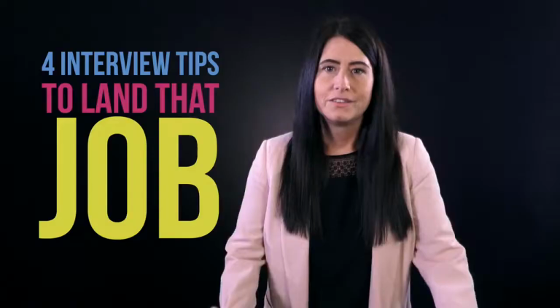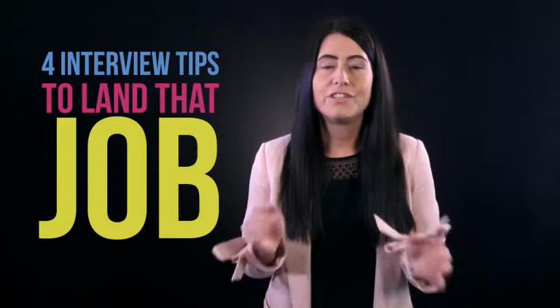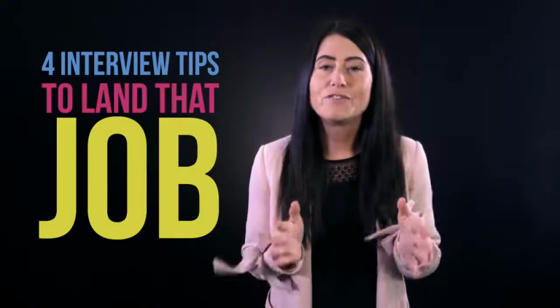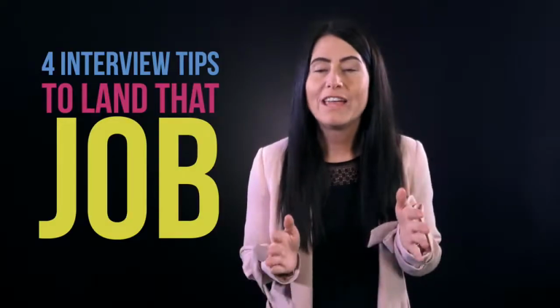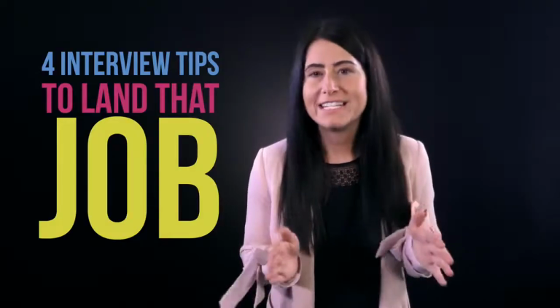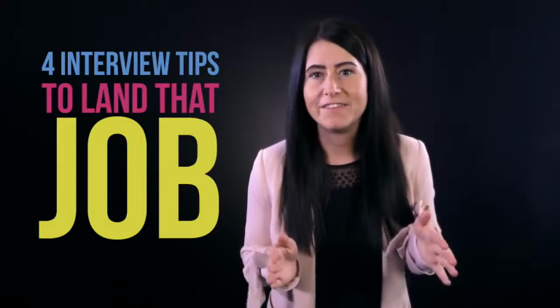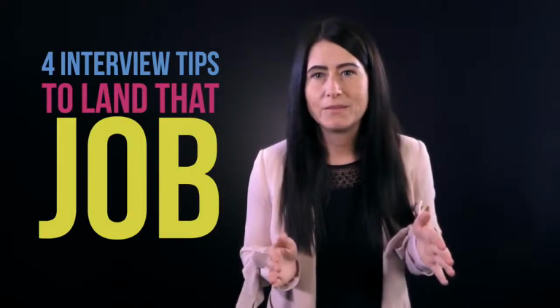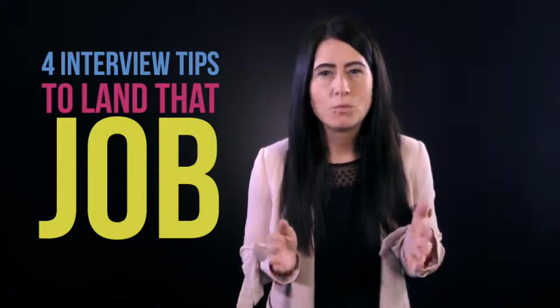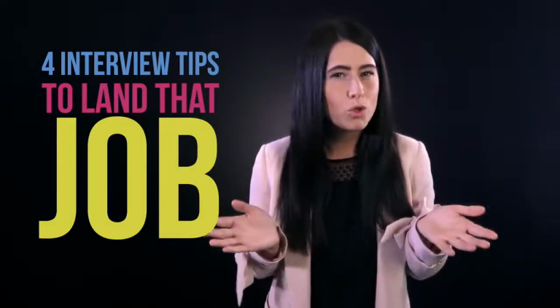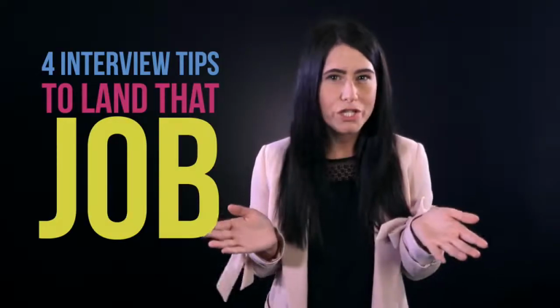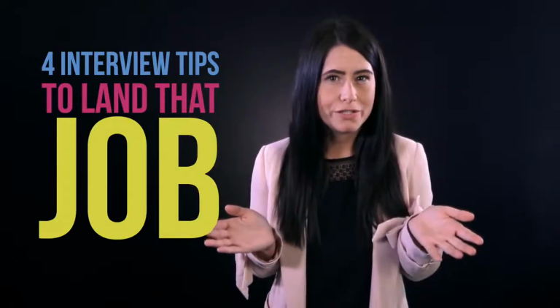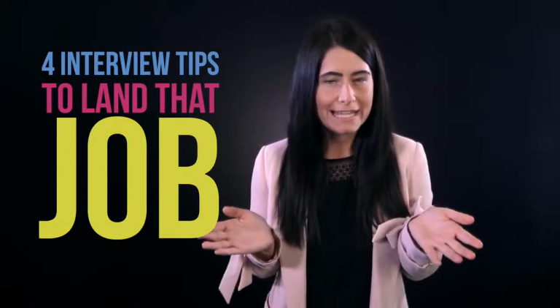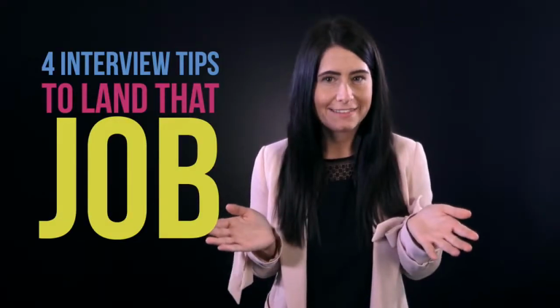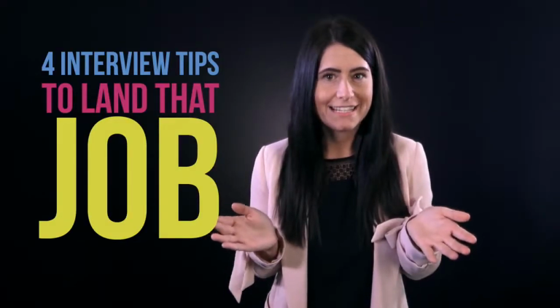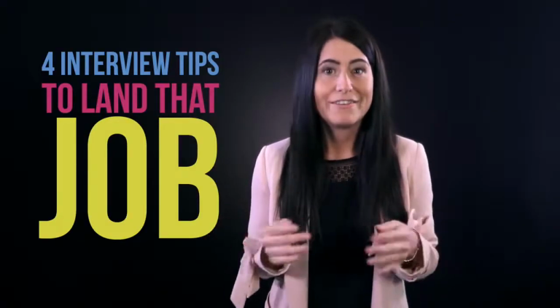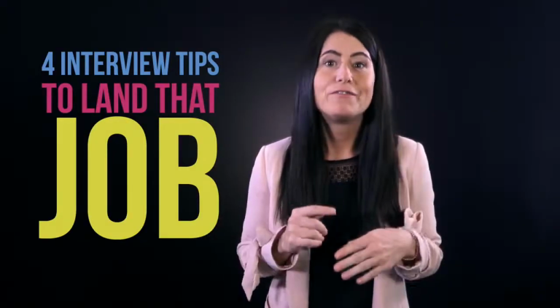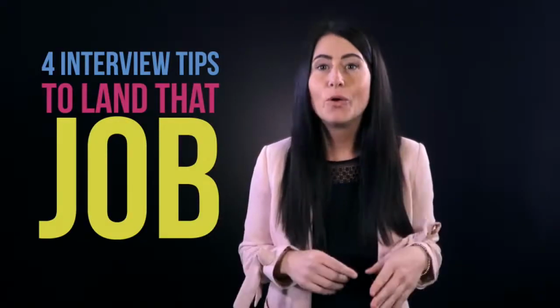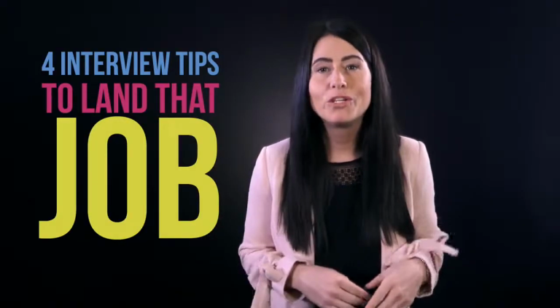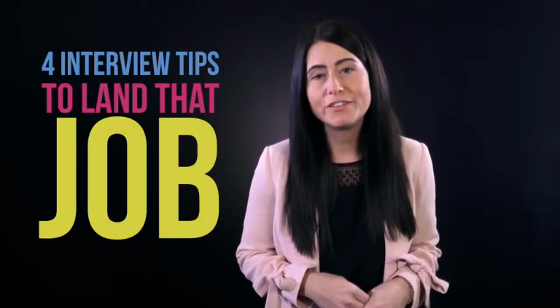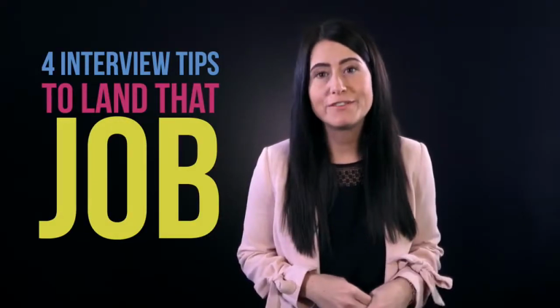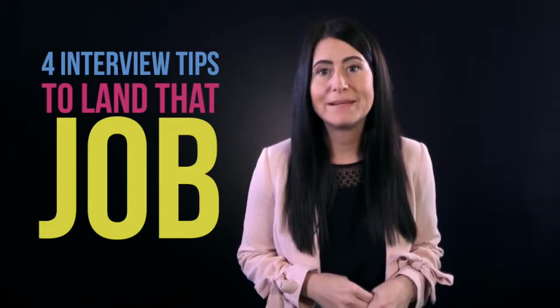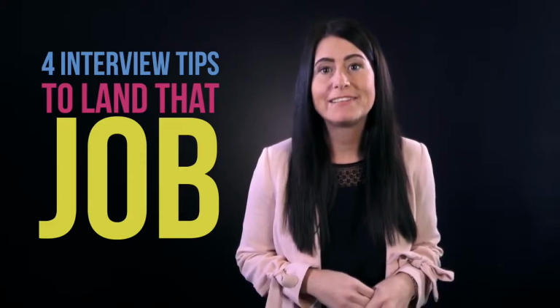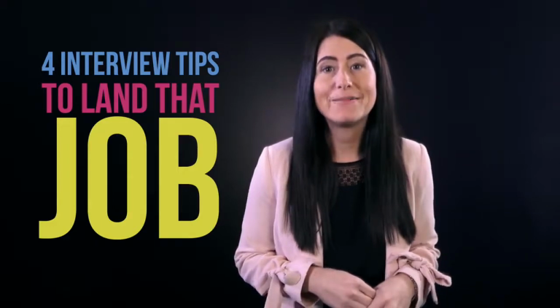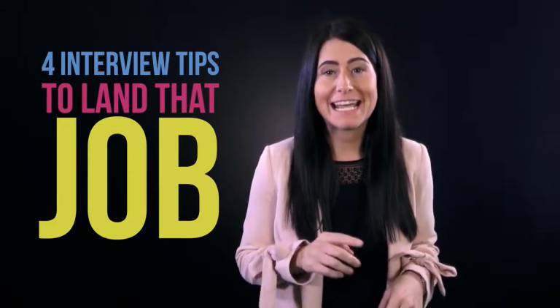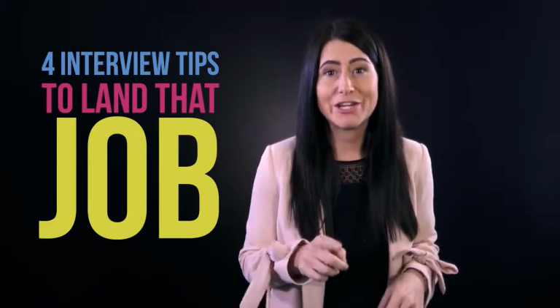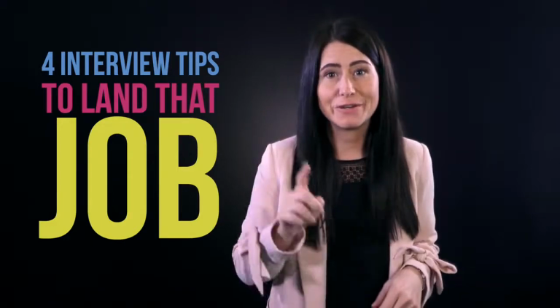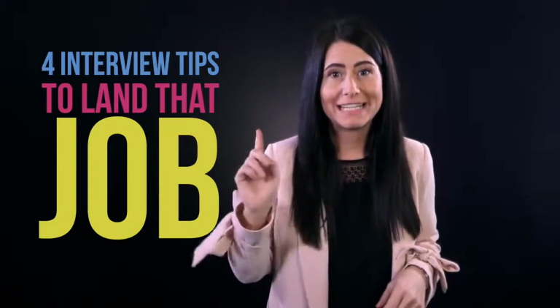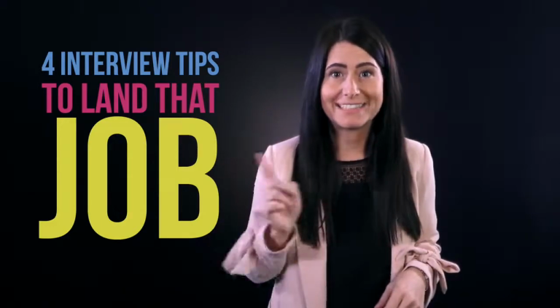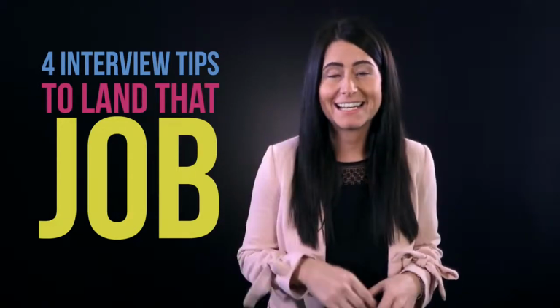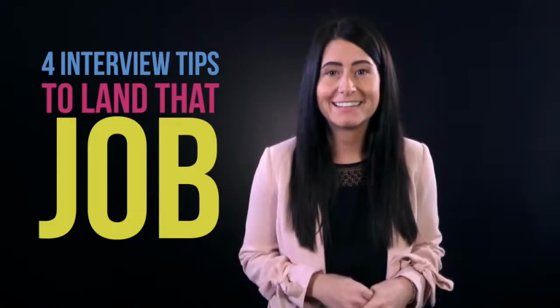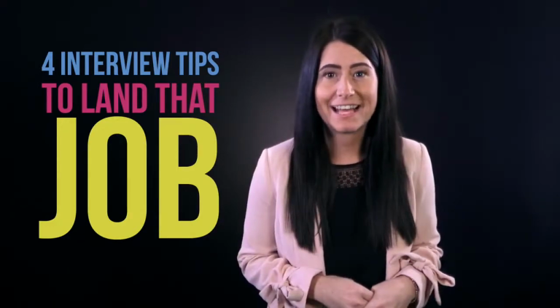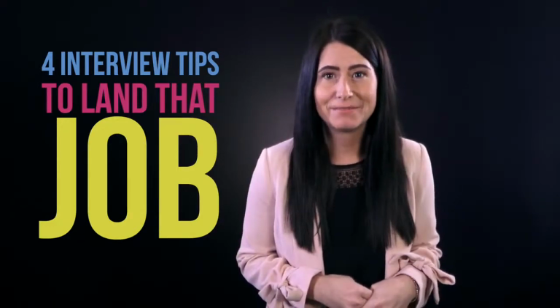So you've got that interview. What do you do next? Here are four useful tips to help get you into that next step.